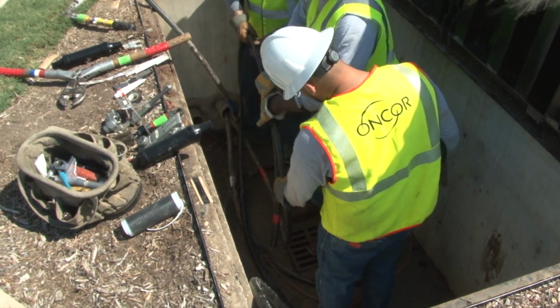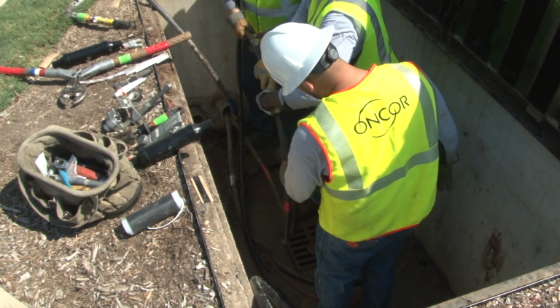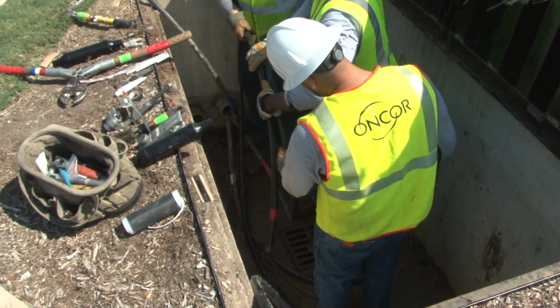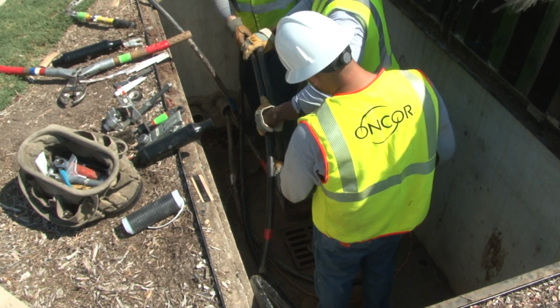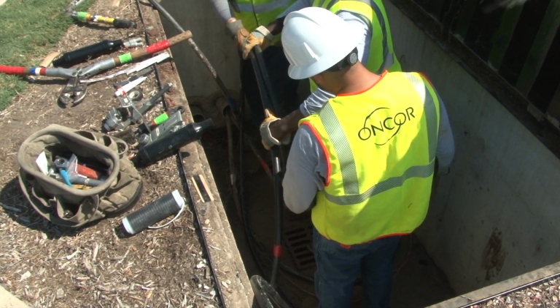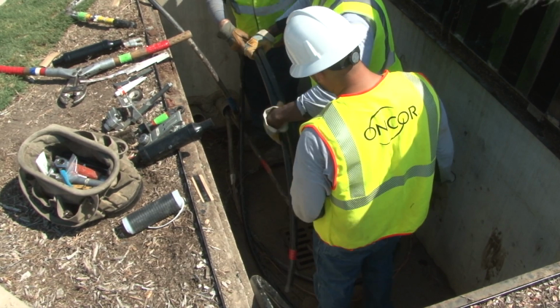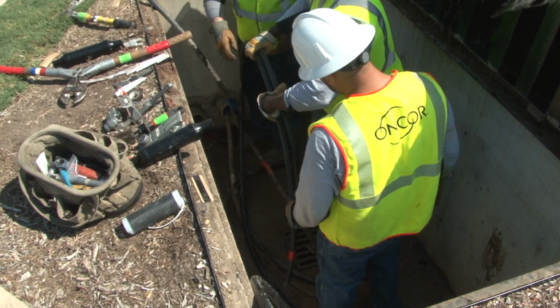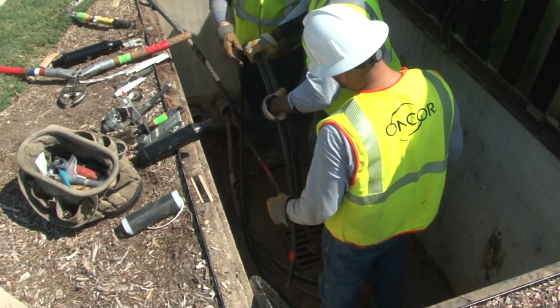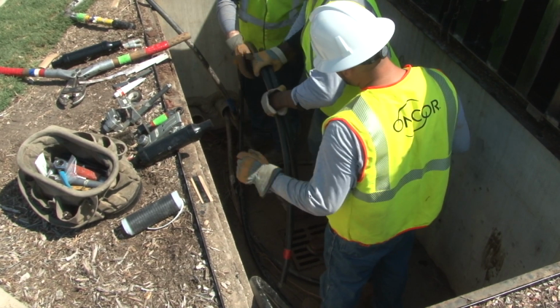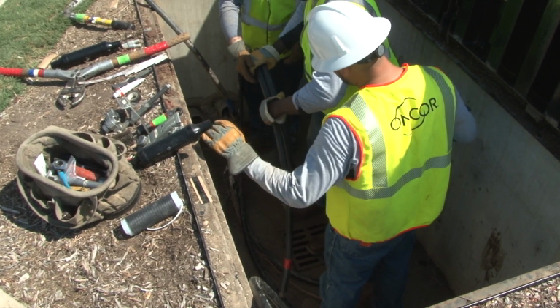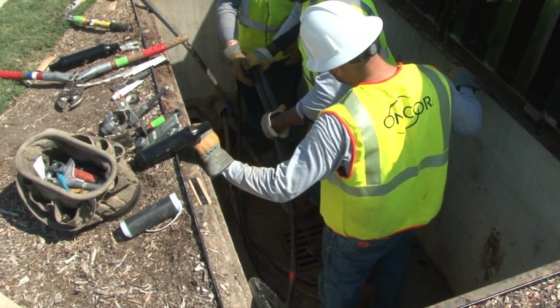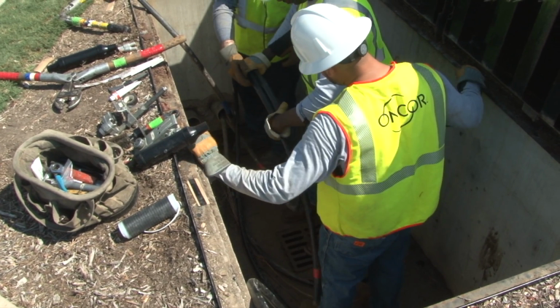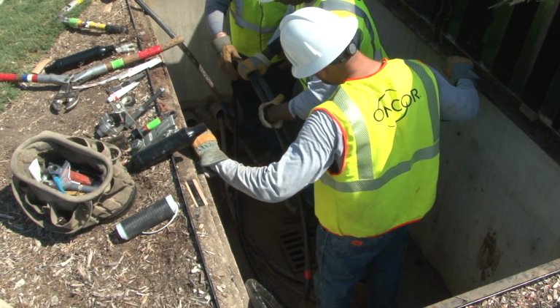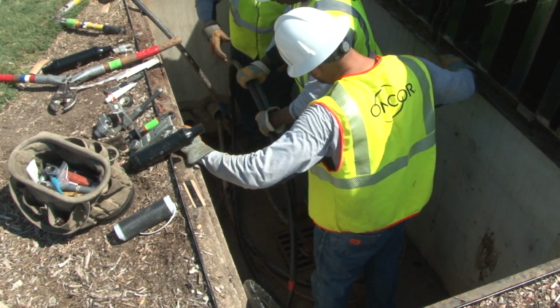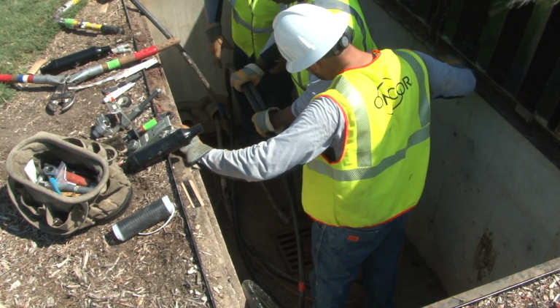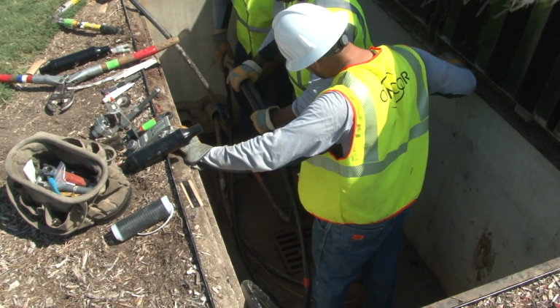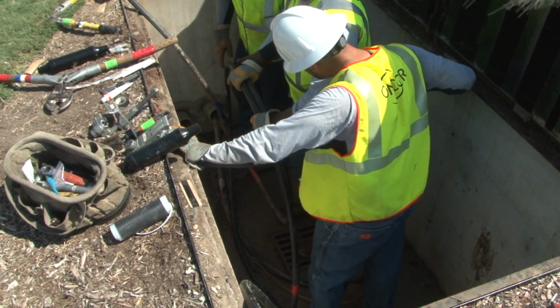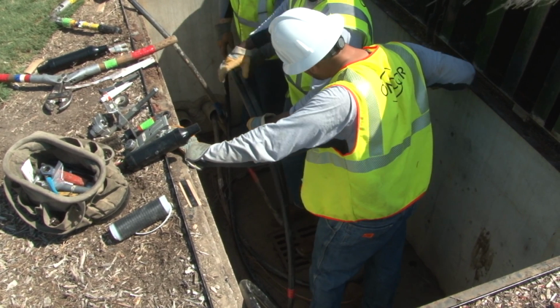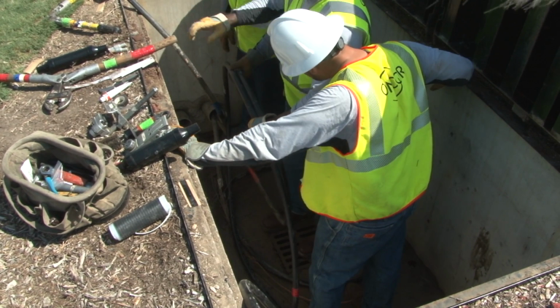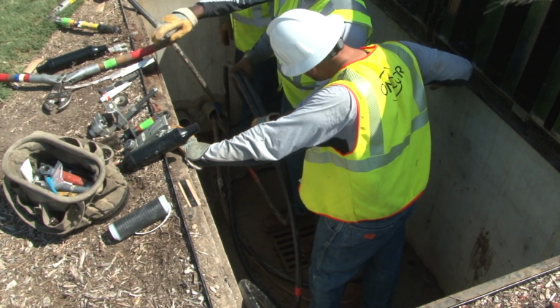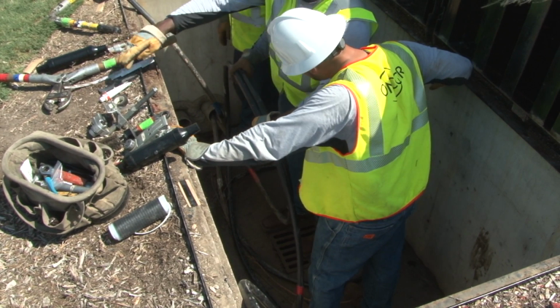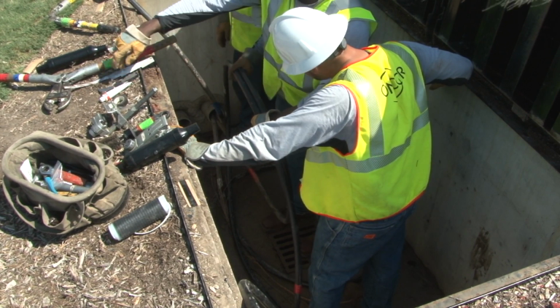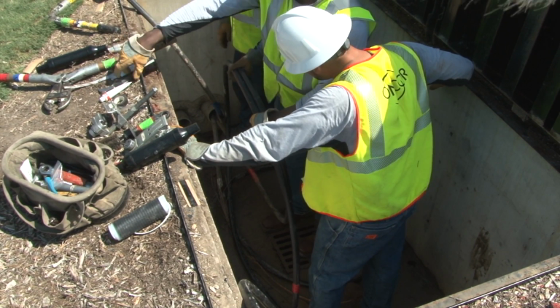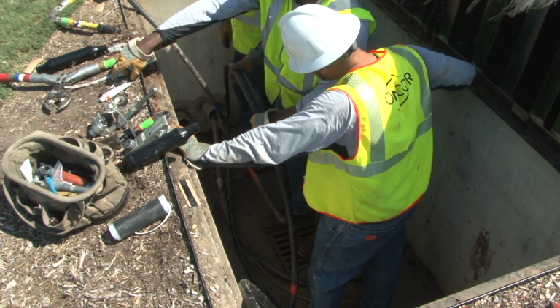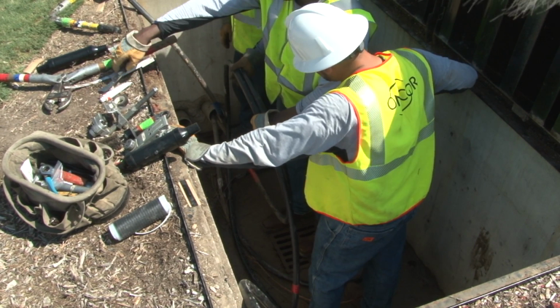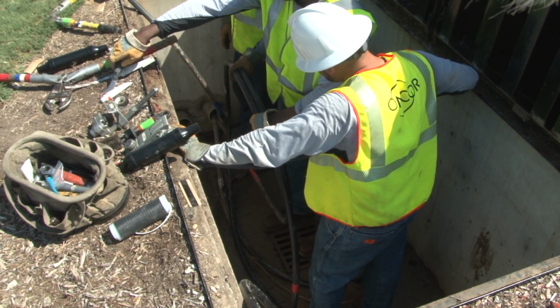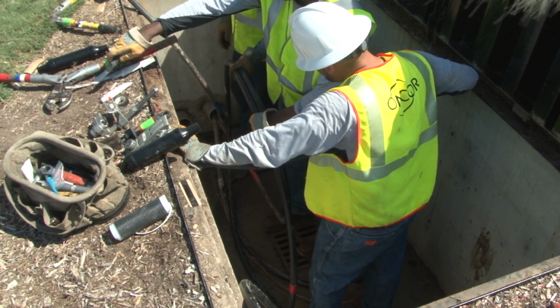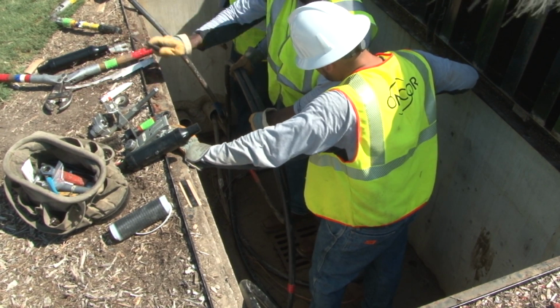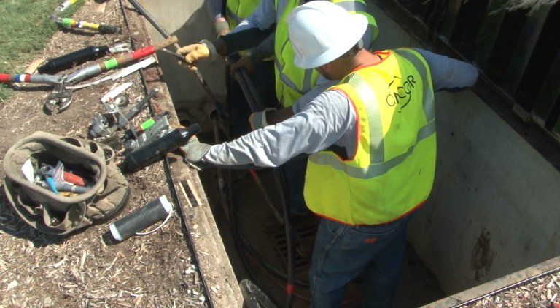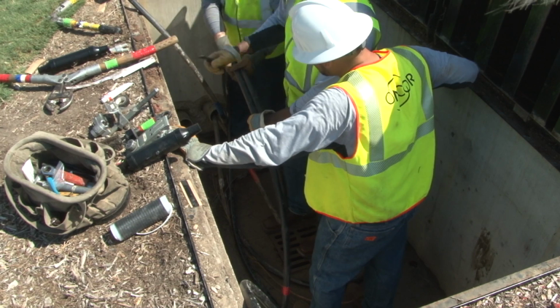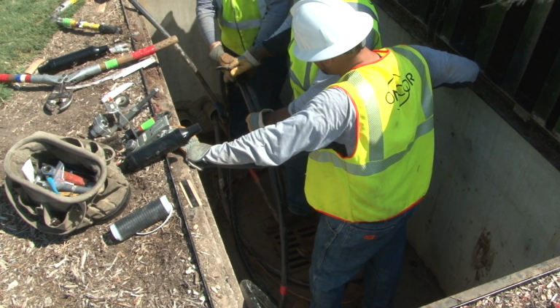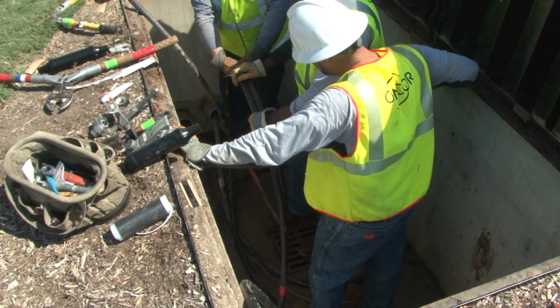Moving the cable can cause the conductor strands to become uneven, which can create weak points in the conductor splice.